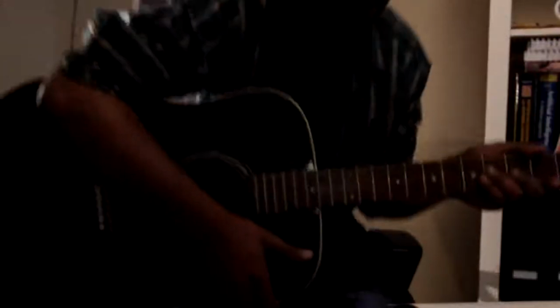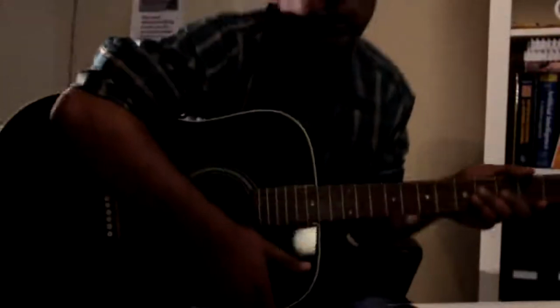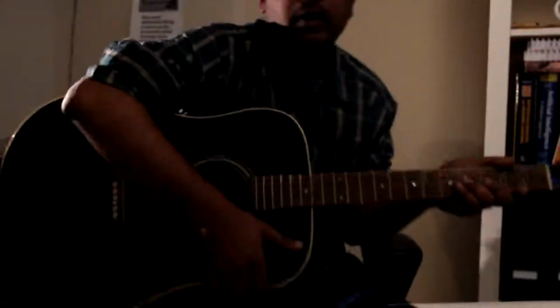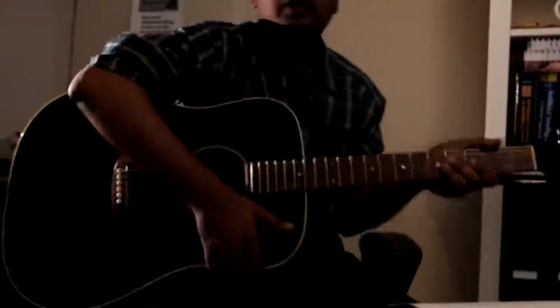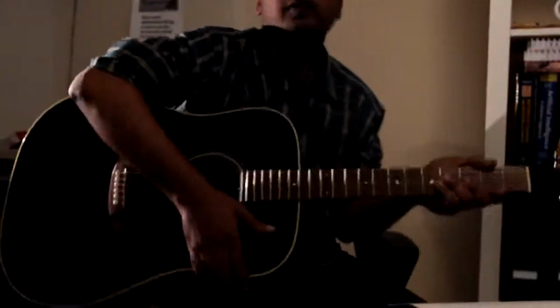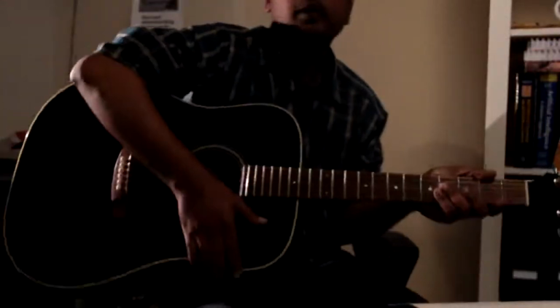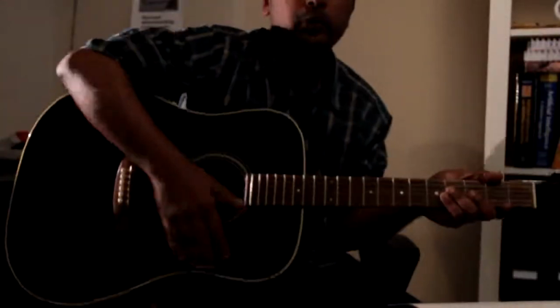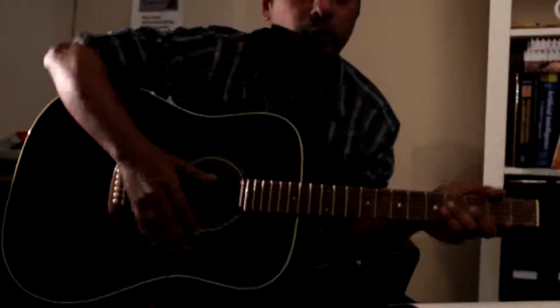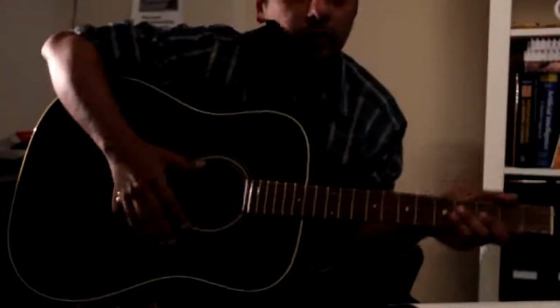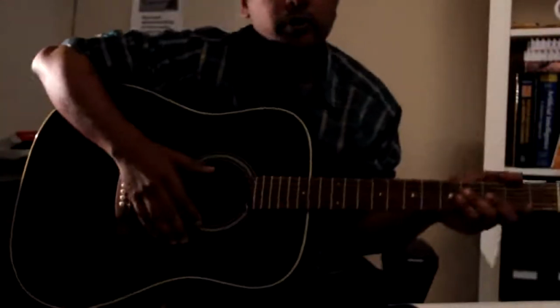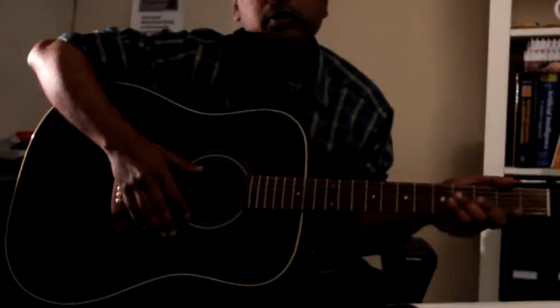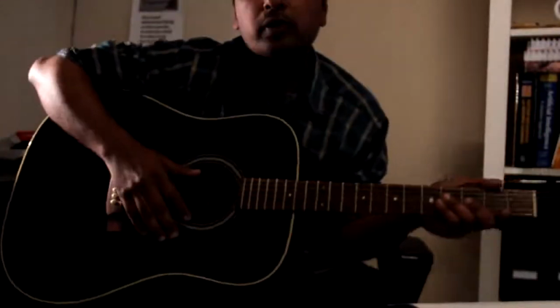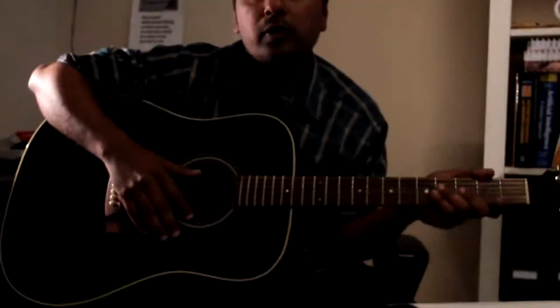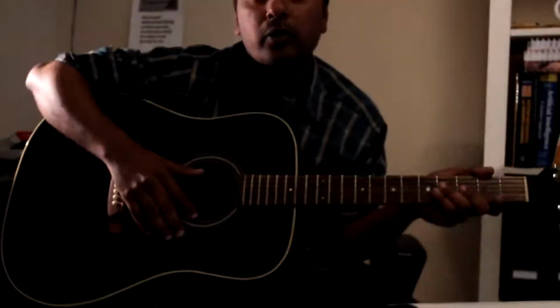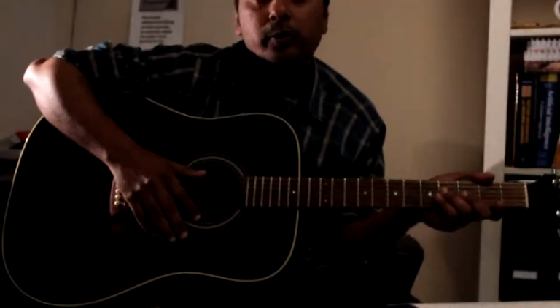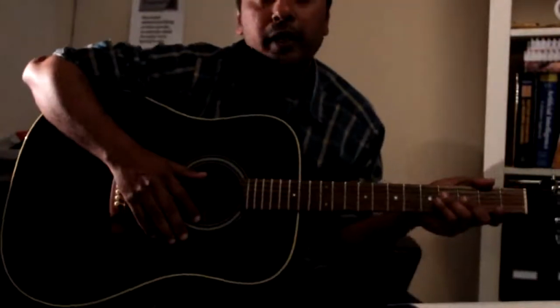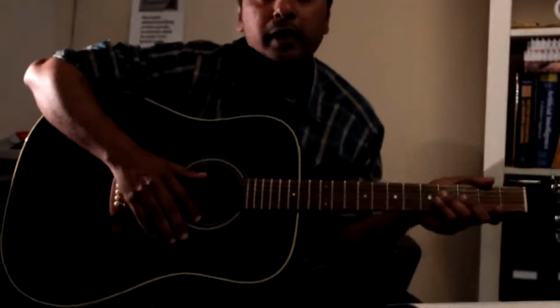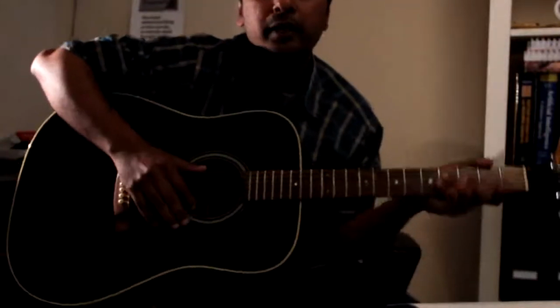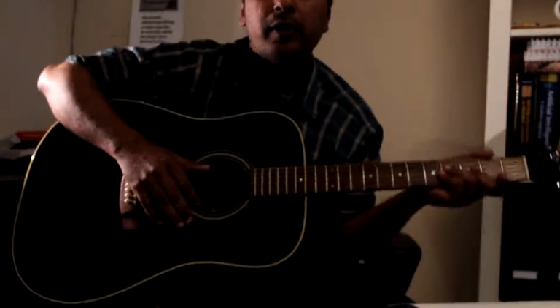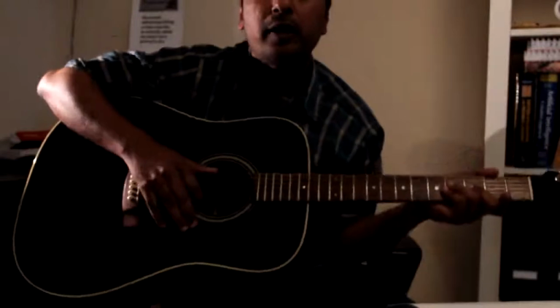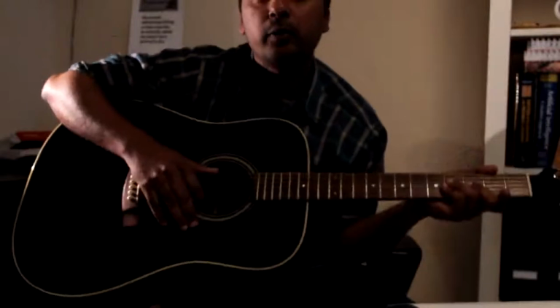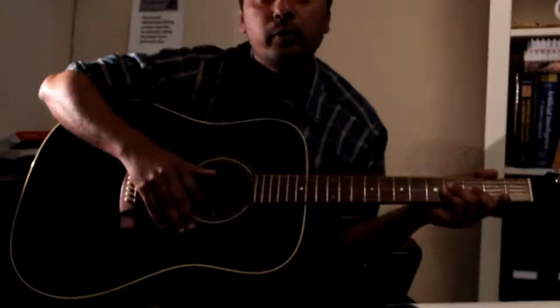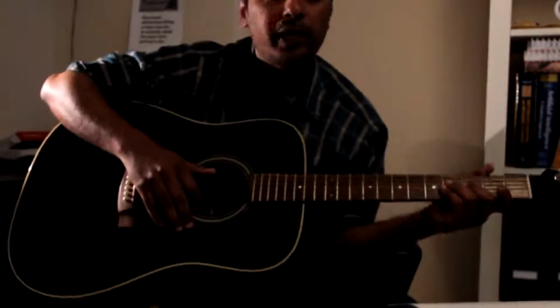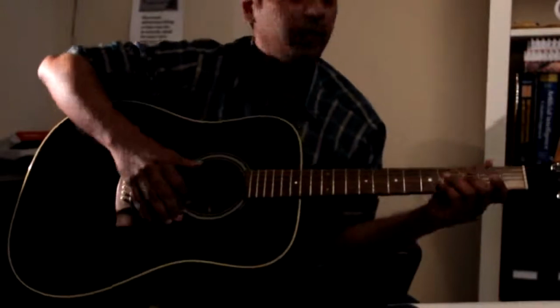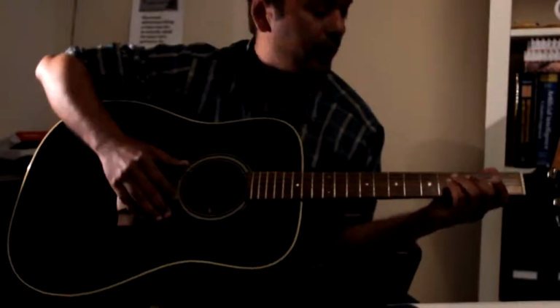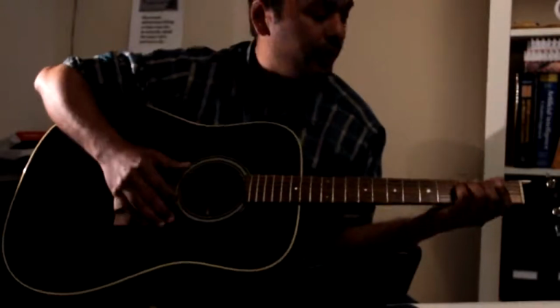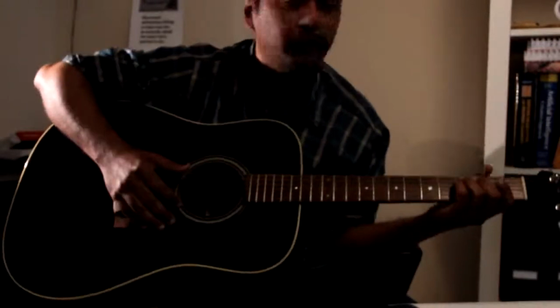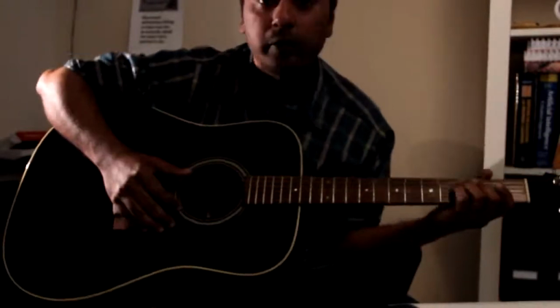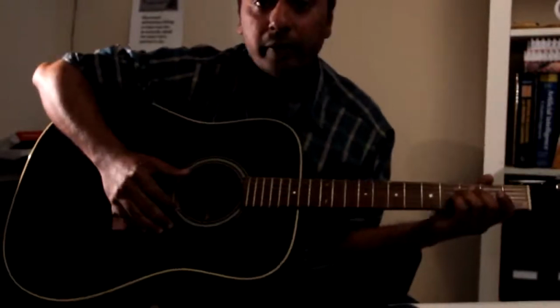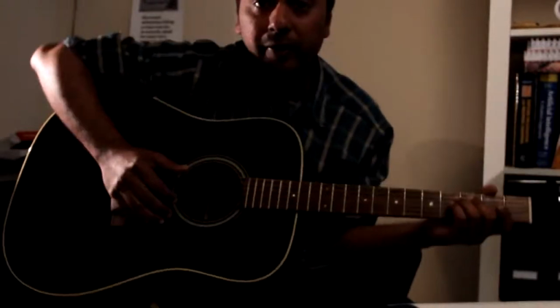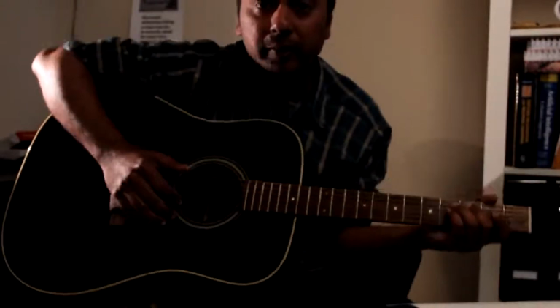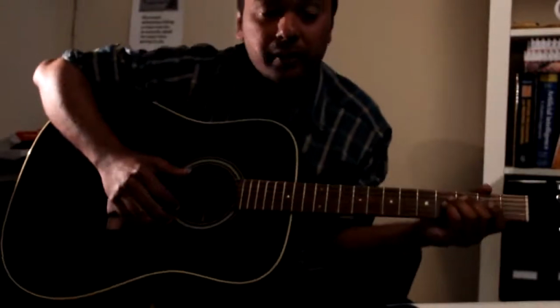Welcome to the walkthrough on how to play Caribou Melody Day's Fortet remix.